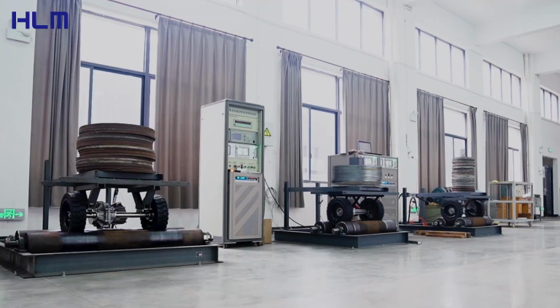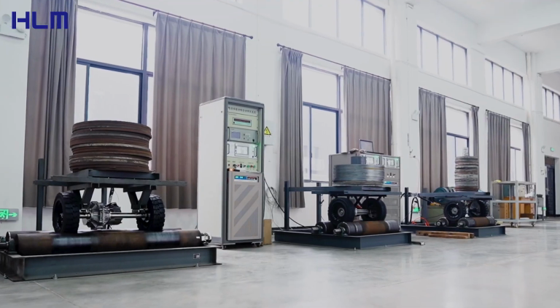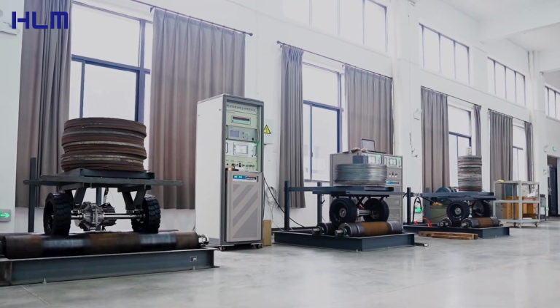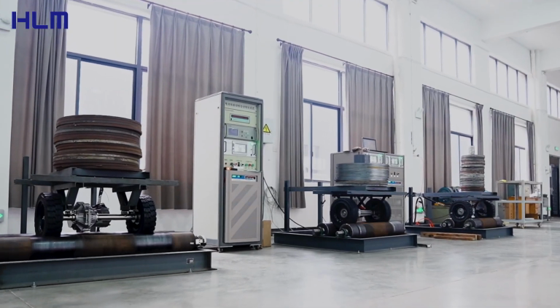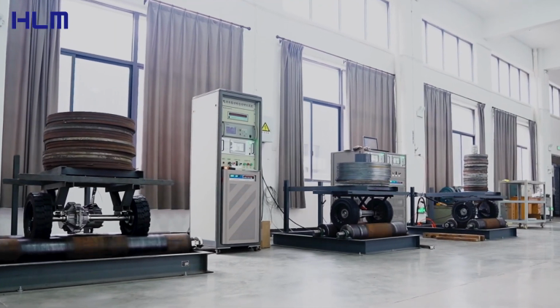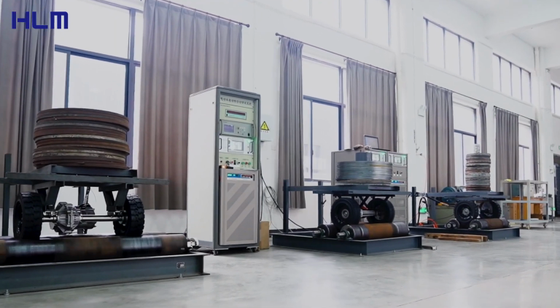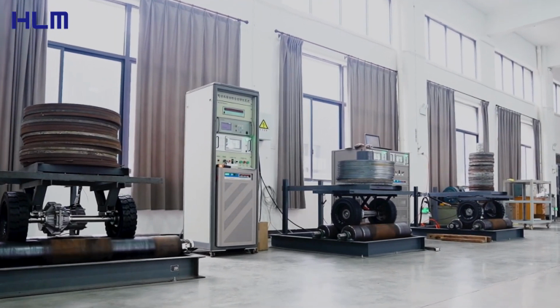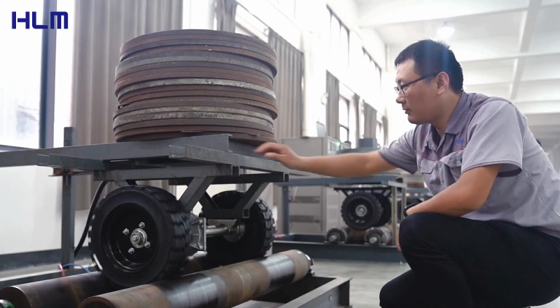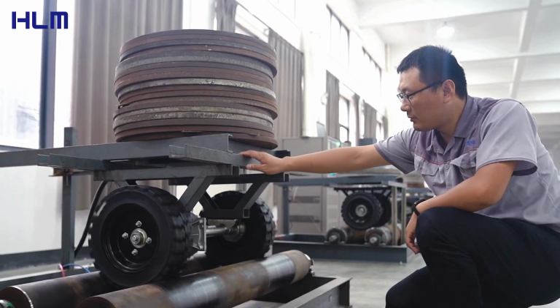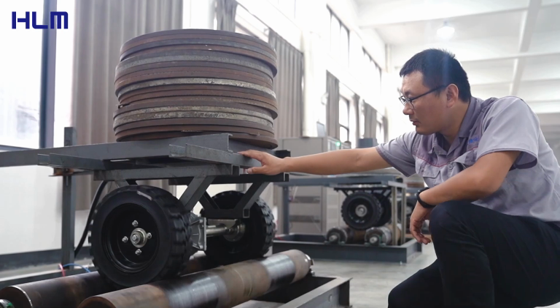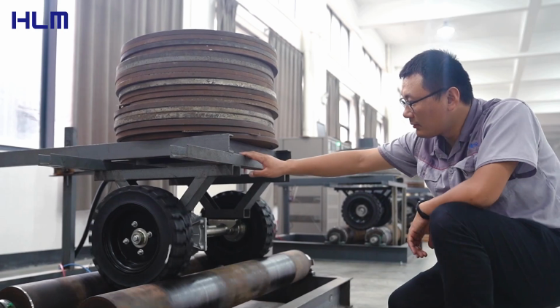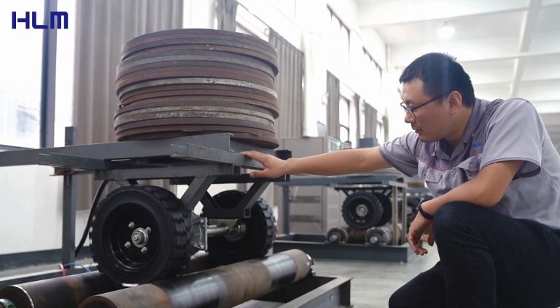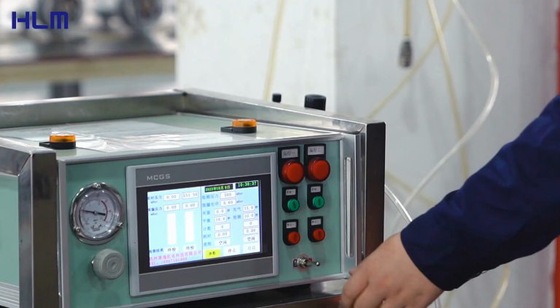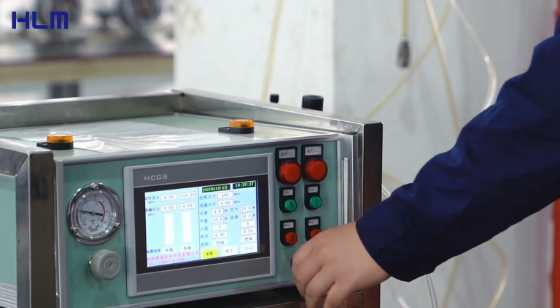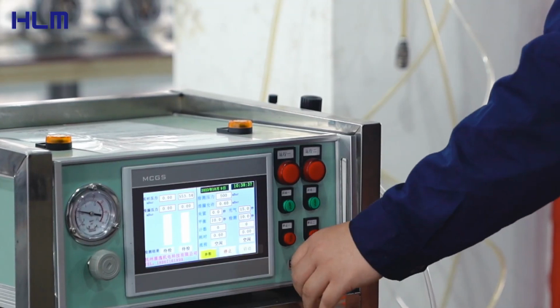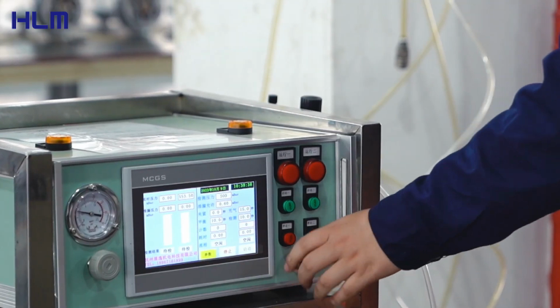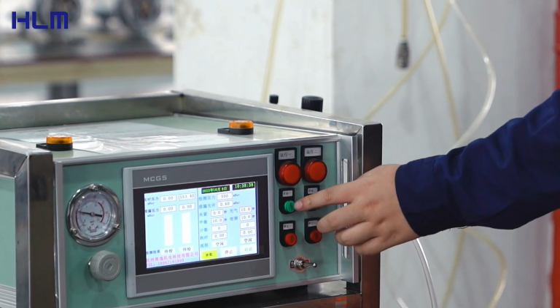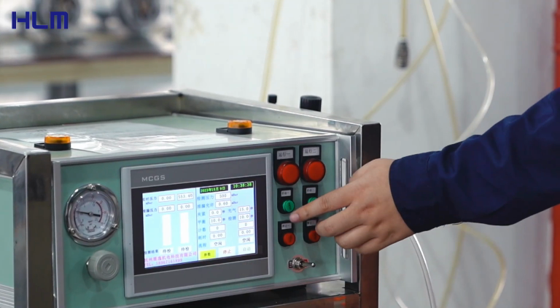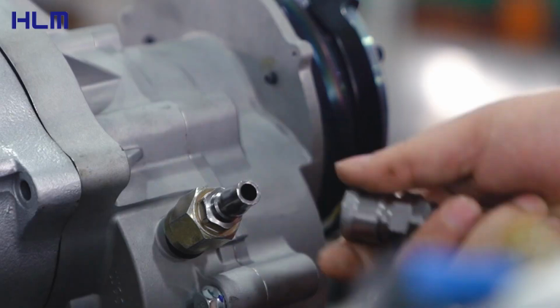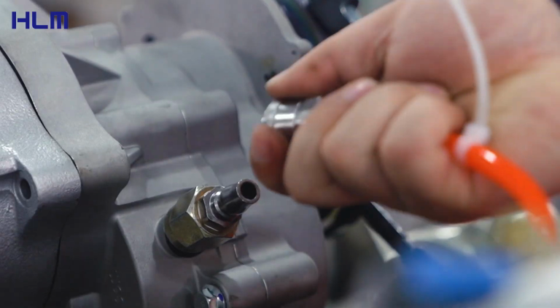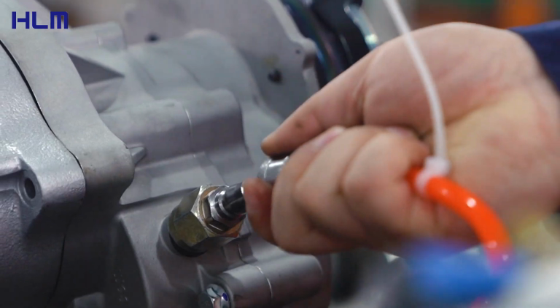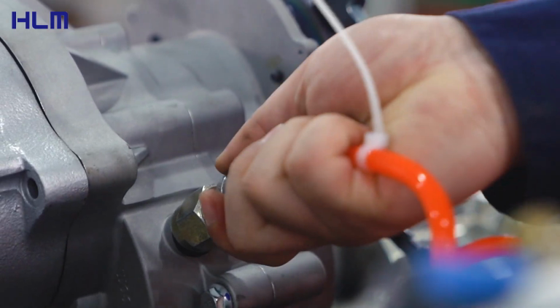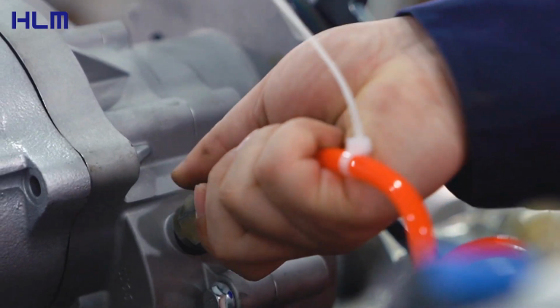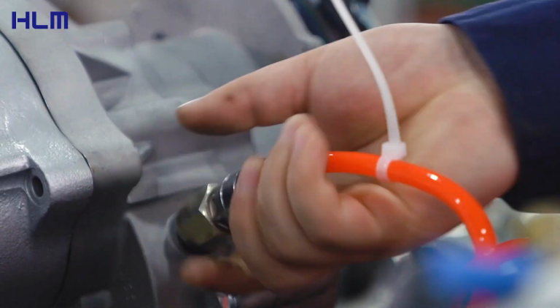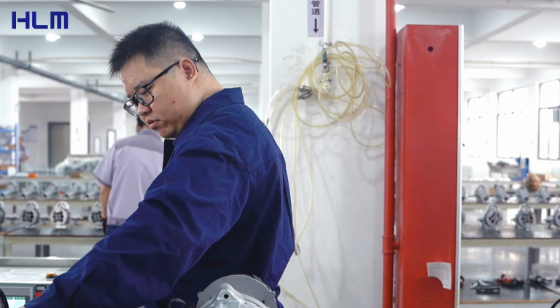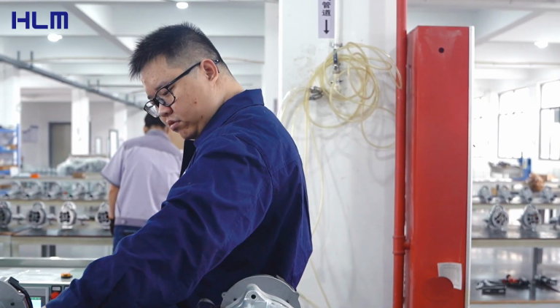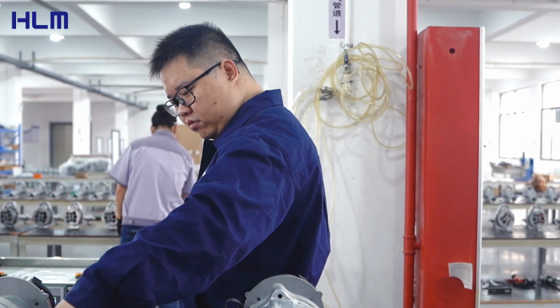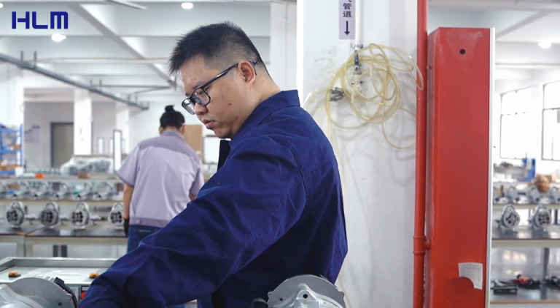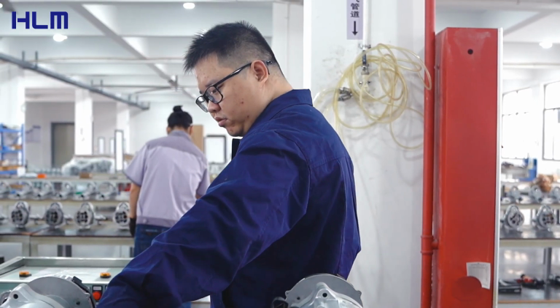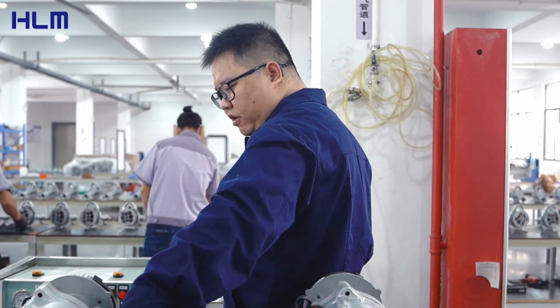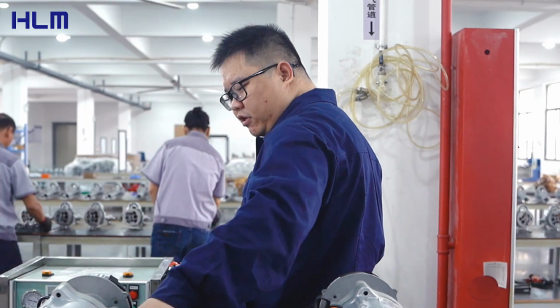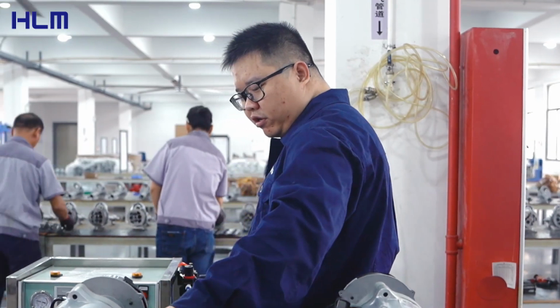Before the product leaves the factory, we conduct strict quality inspection on each transaxle, simulating various usage environments to ensure that it can still operate stably under high load, high temperature, and long working hours.